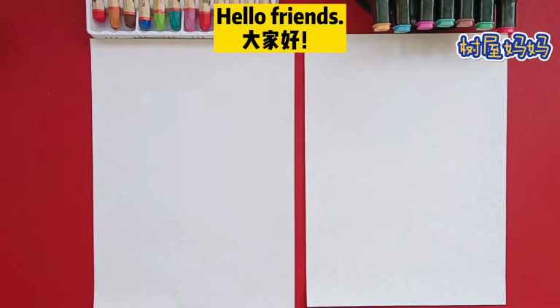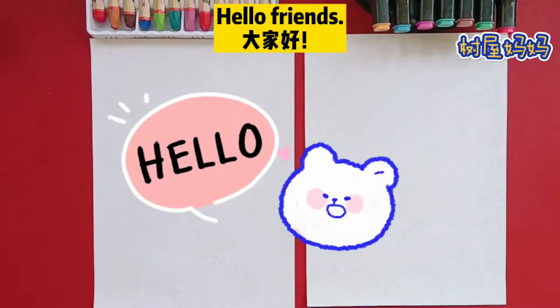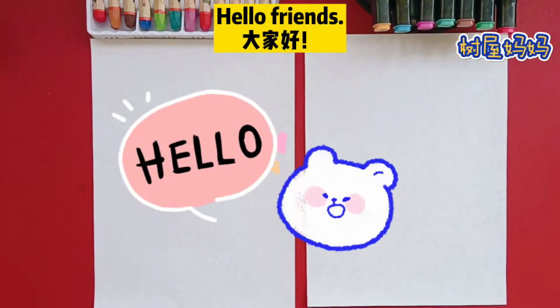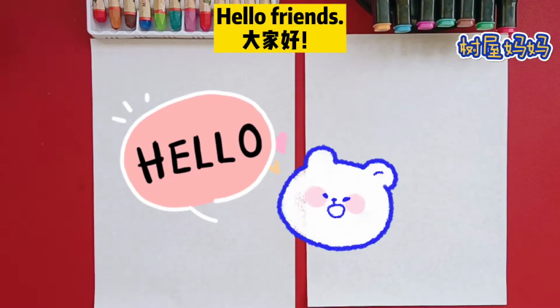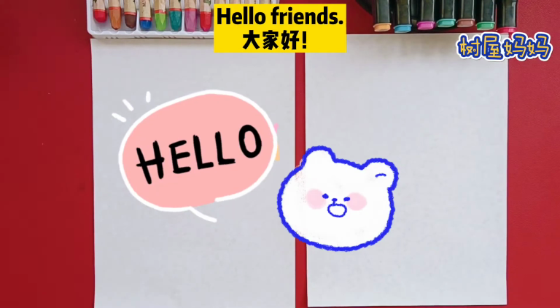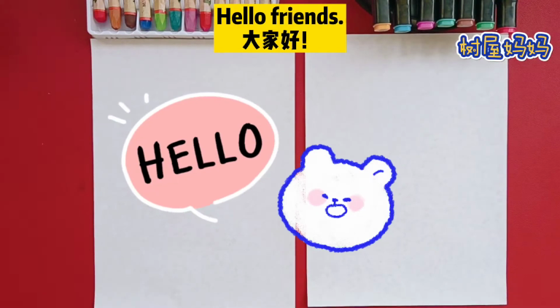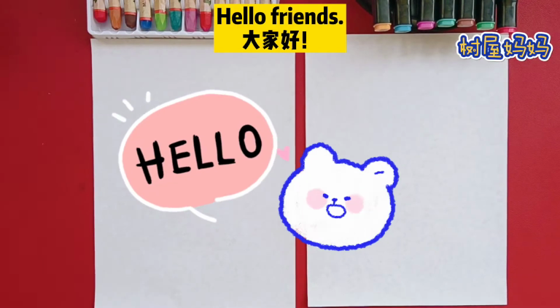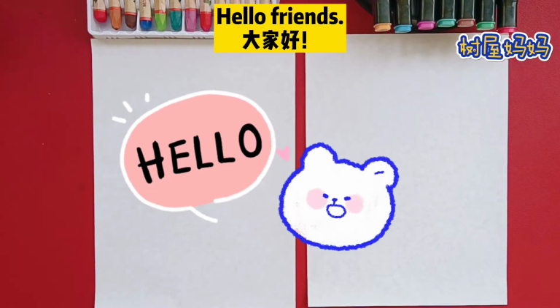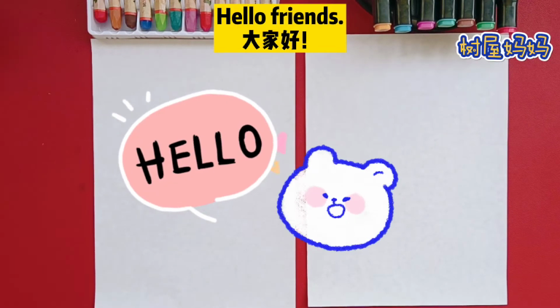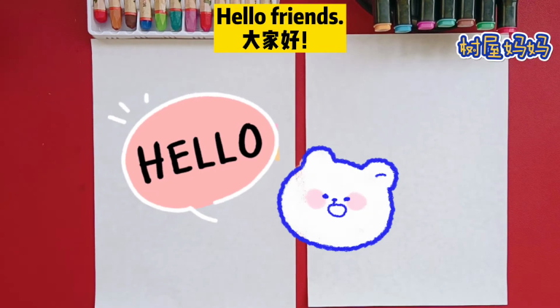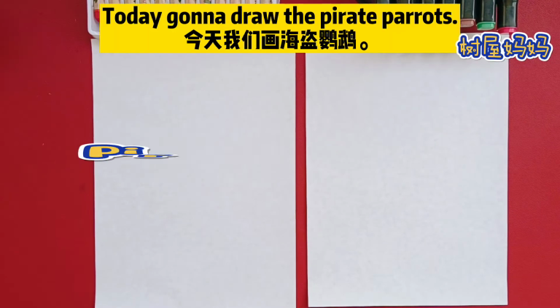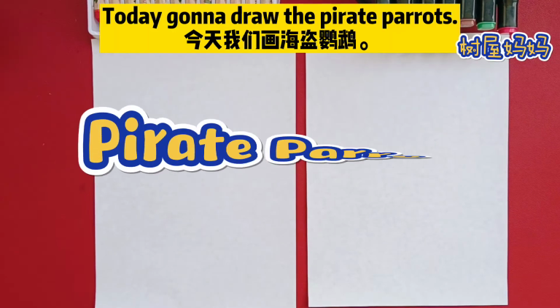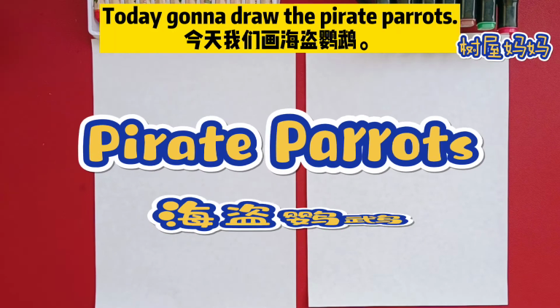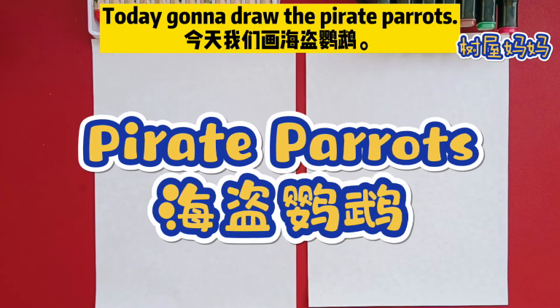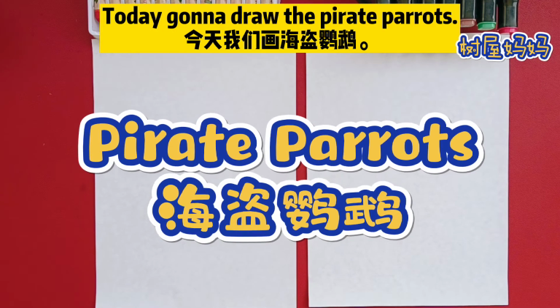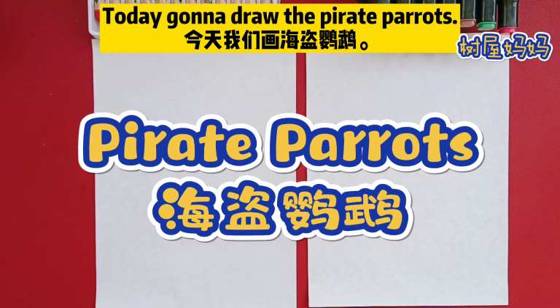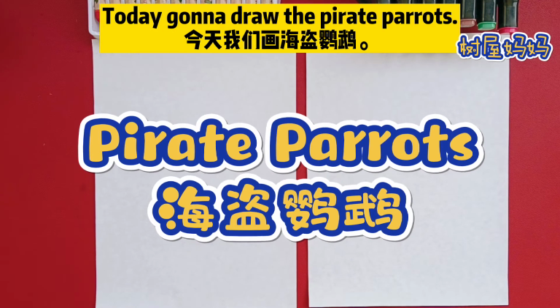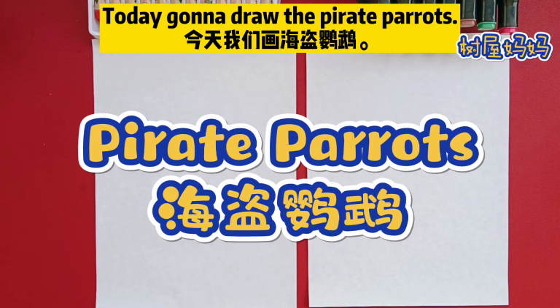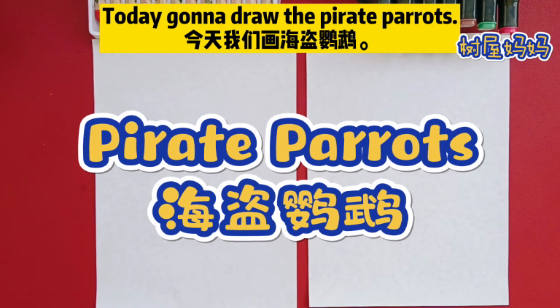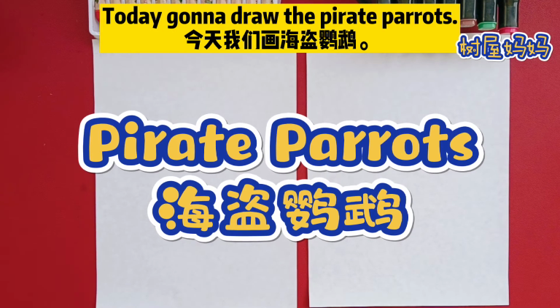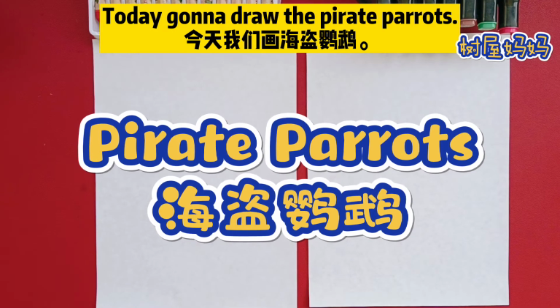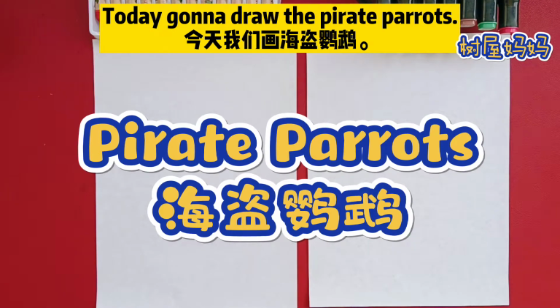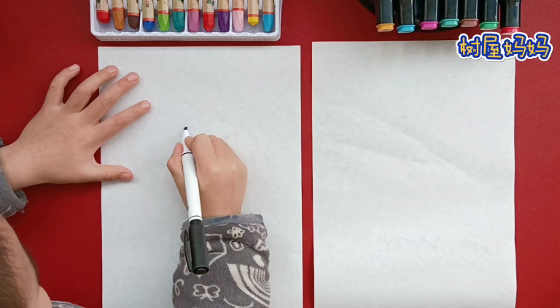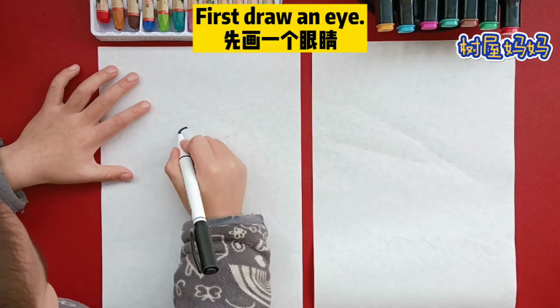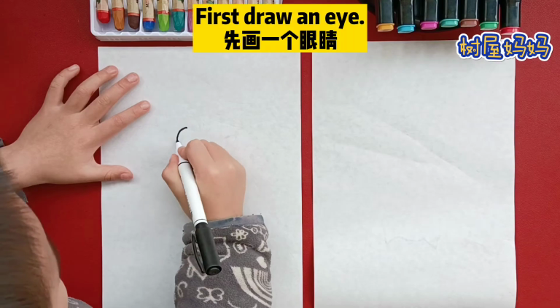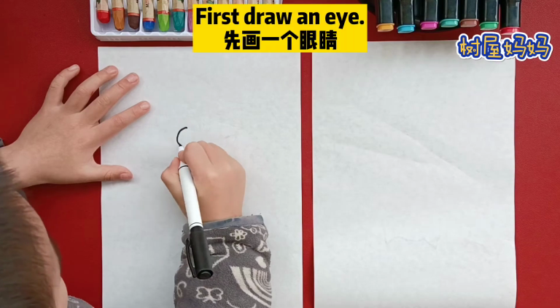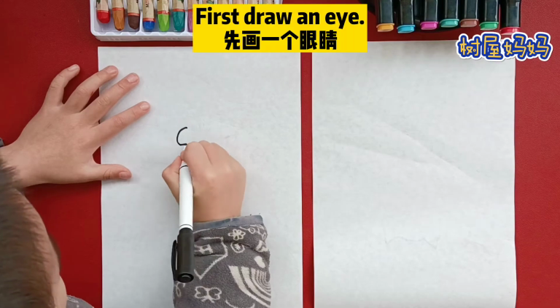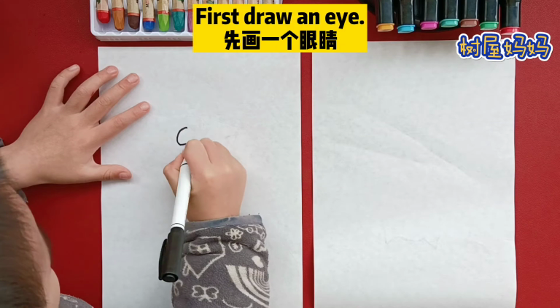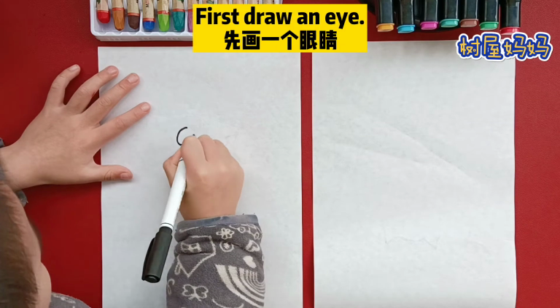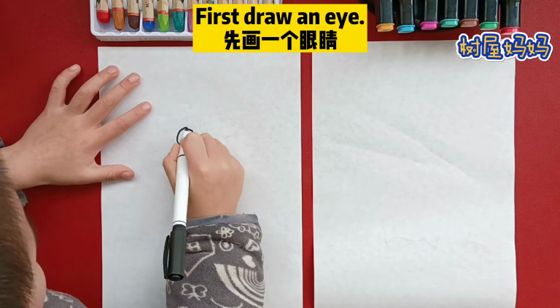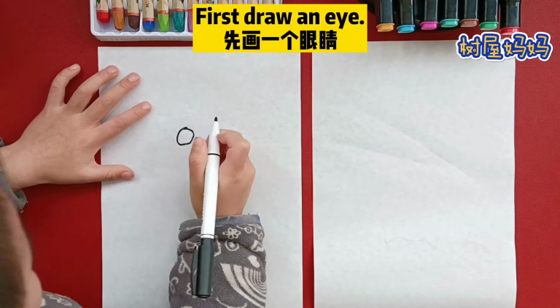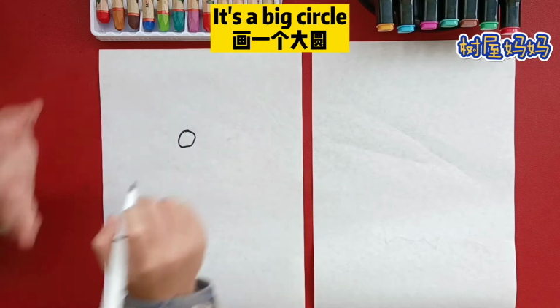Hello fans, we're gonna draw a Parrot. Parrot. First, draw an eye.